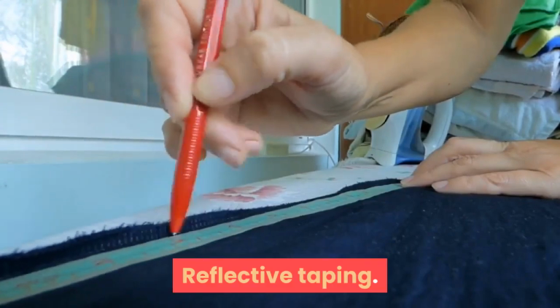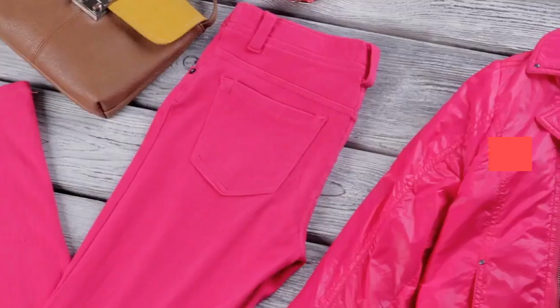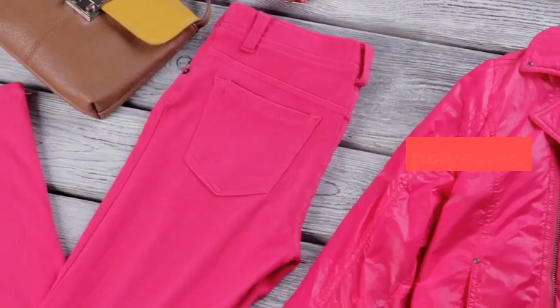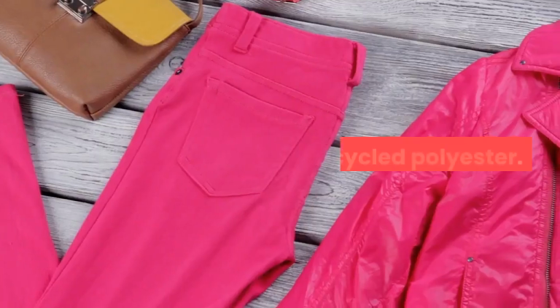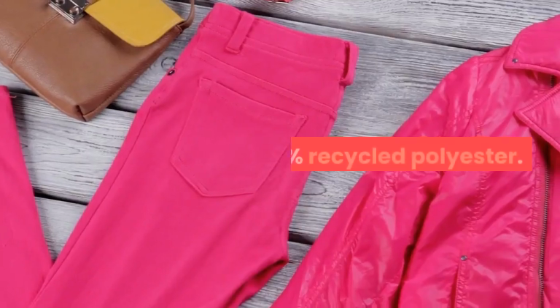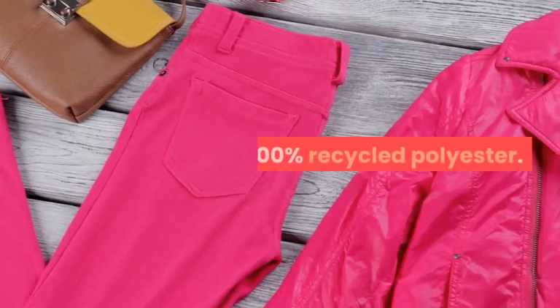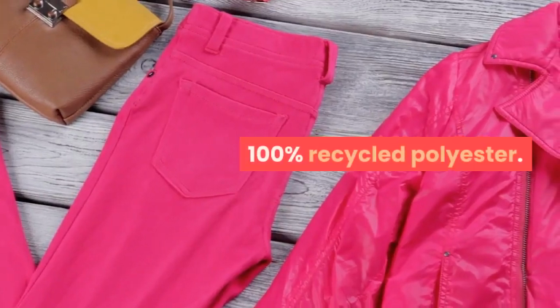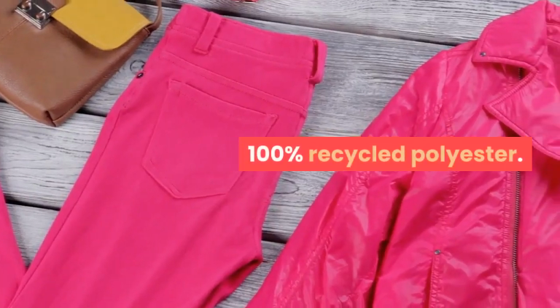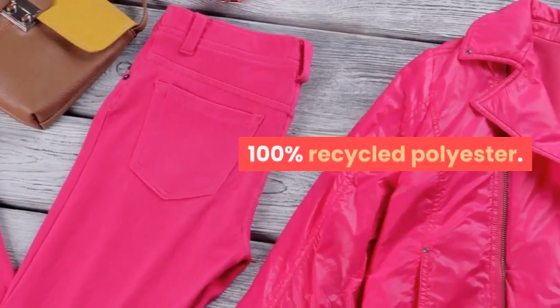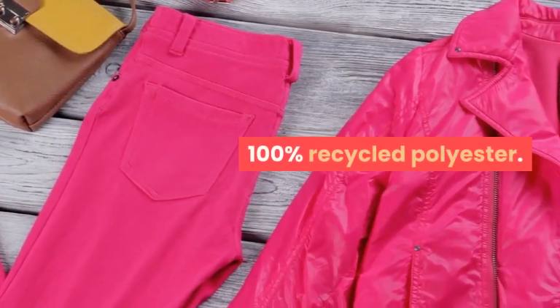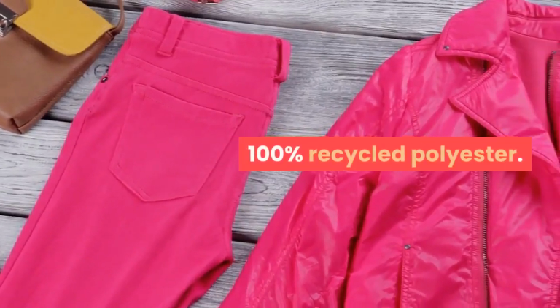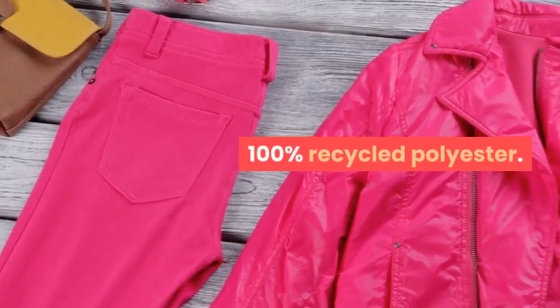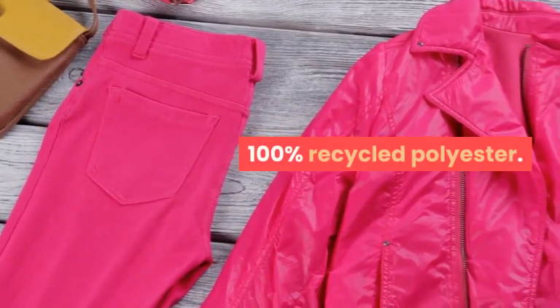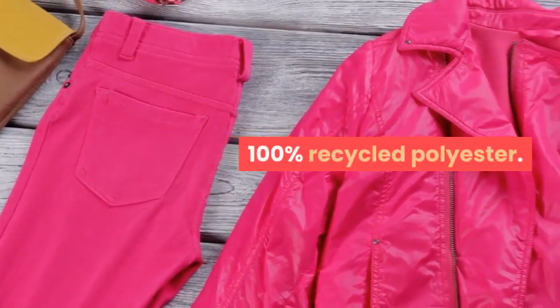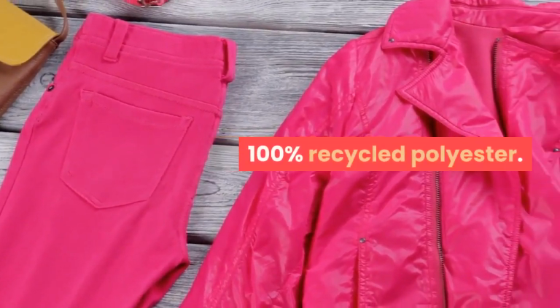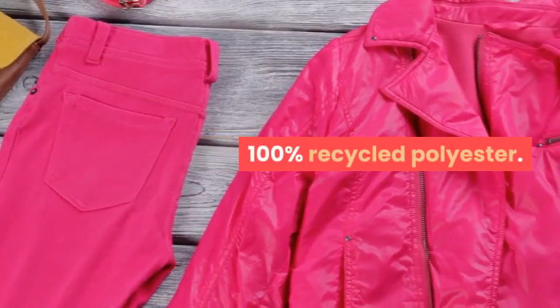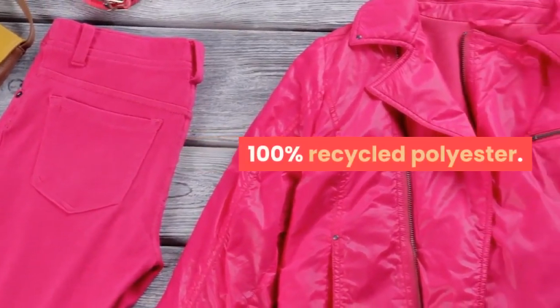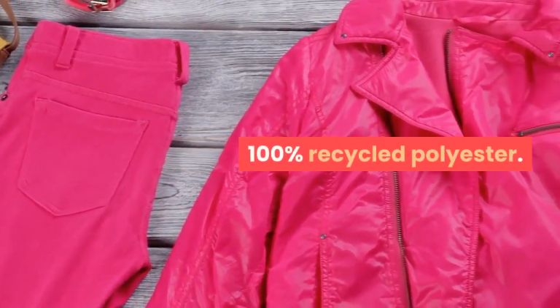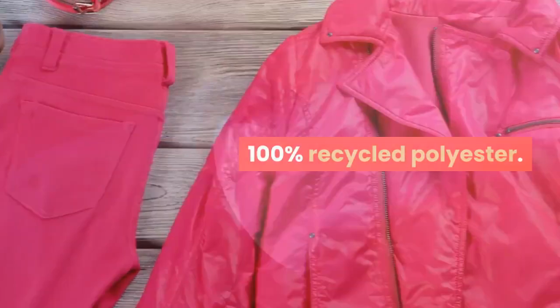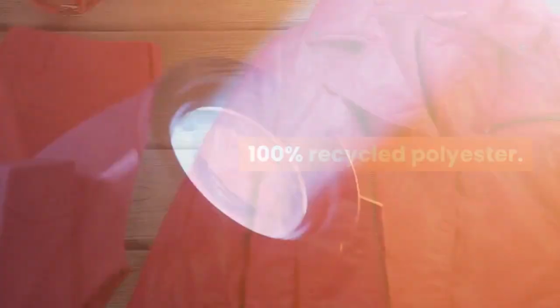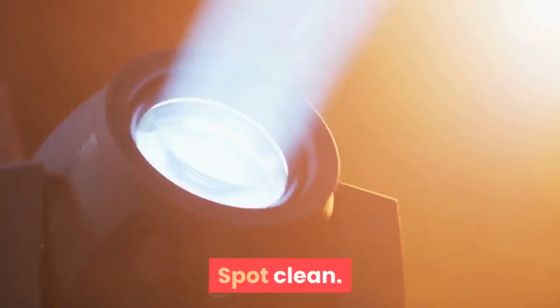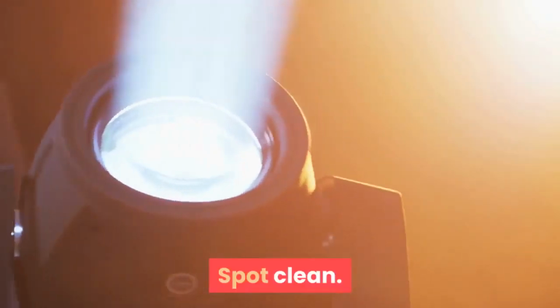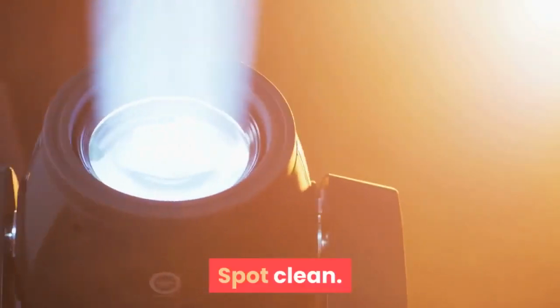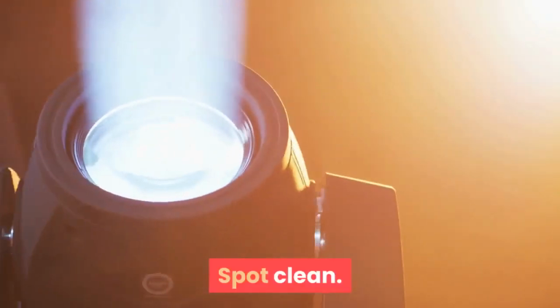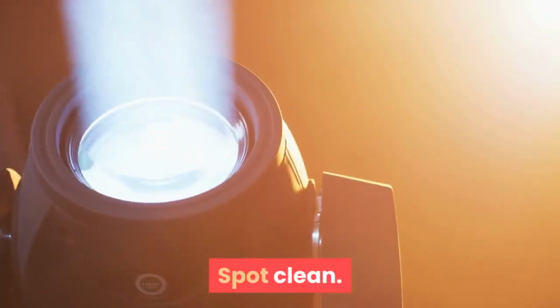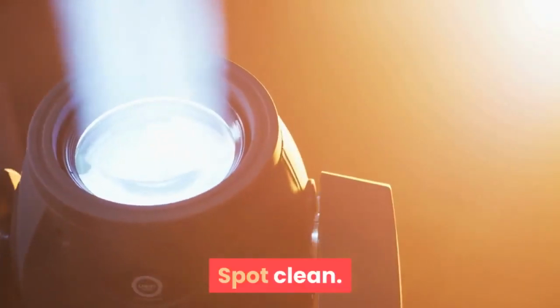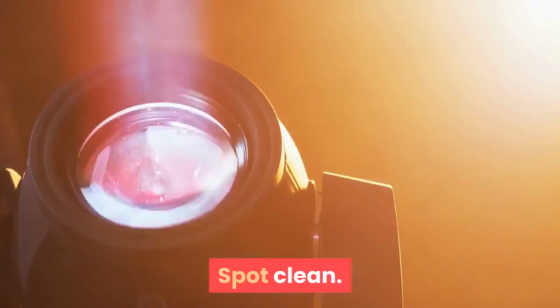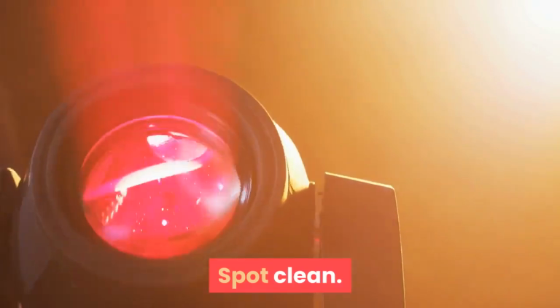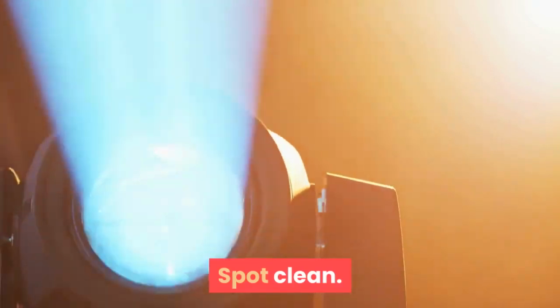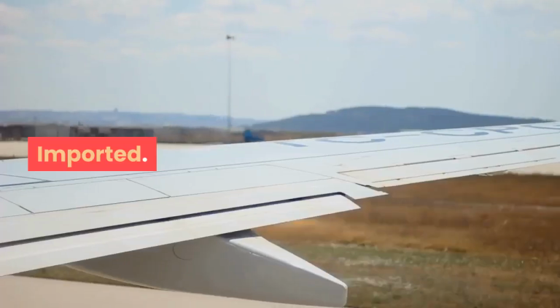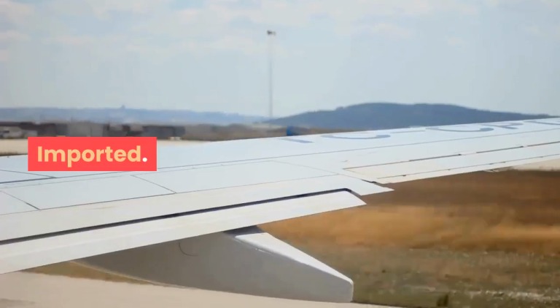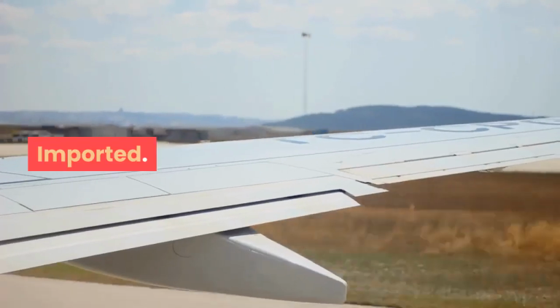100% recycled polyester. Spot clean. Imported.